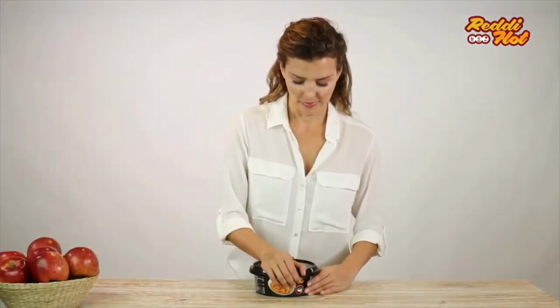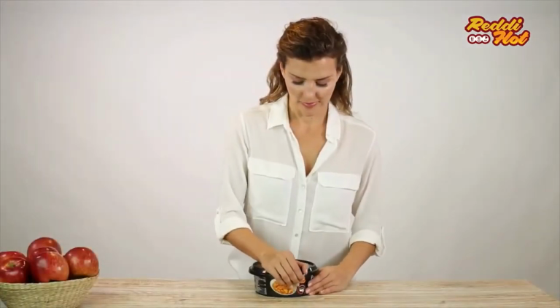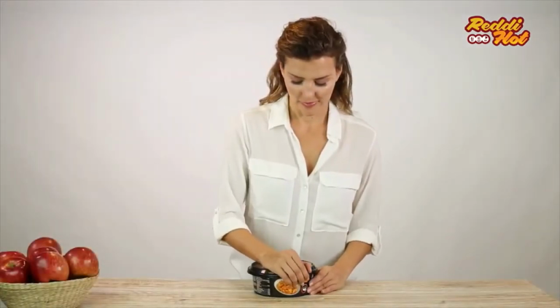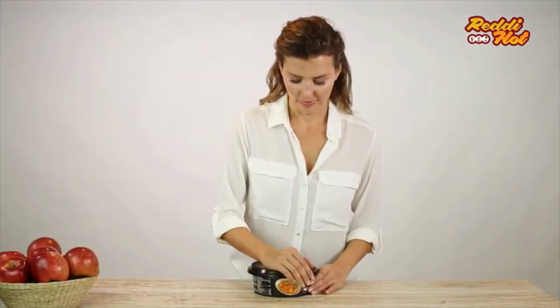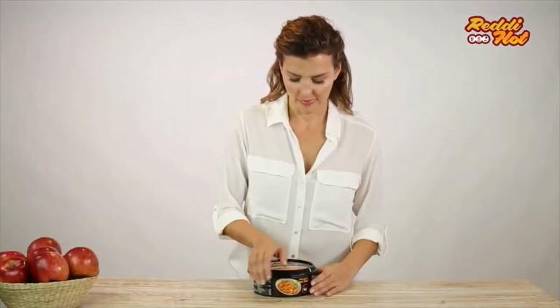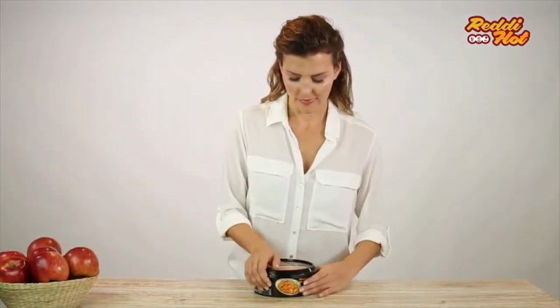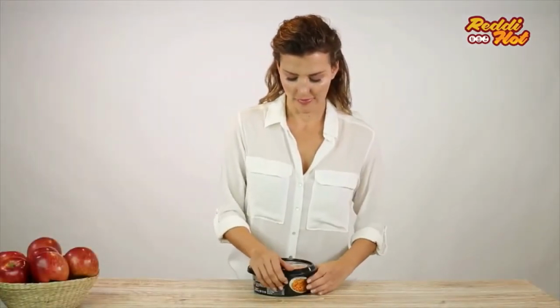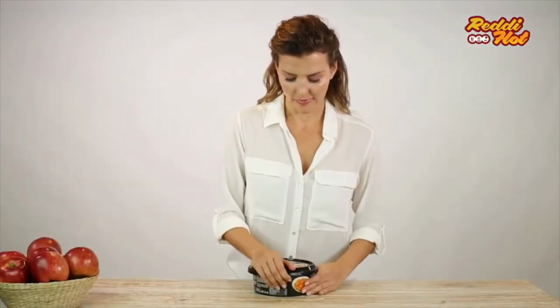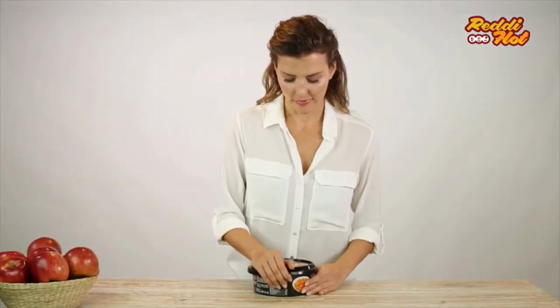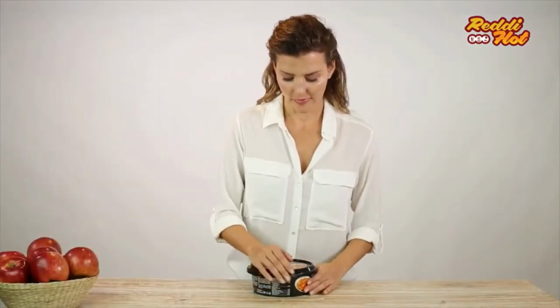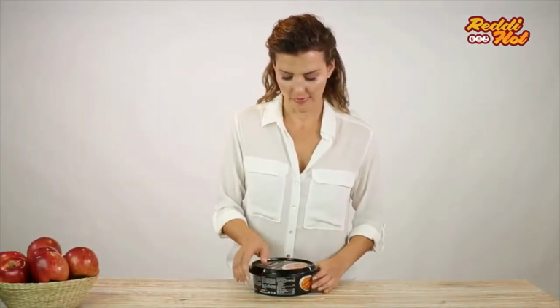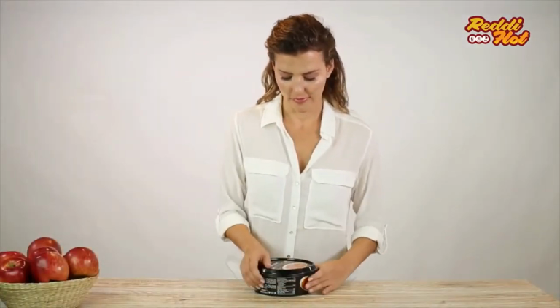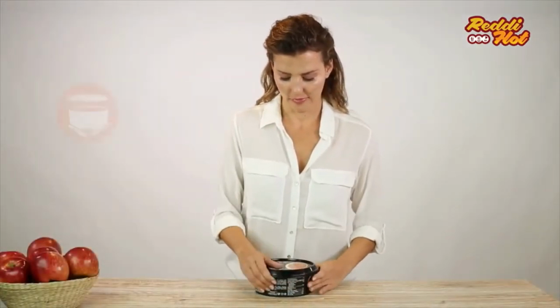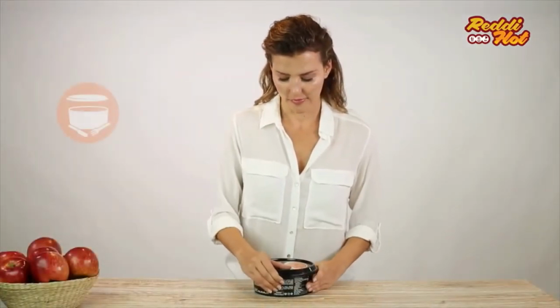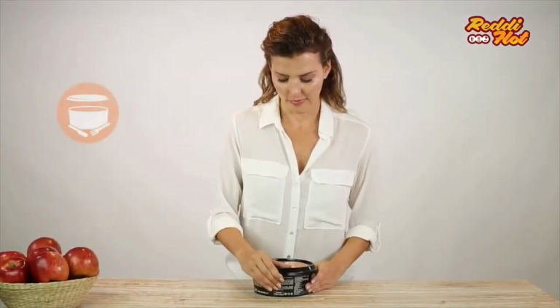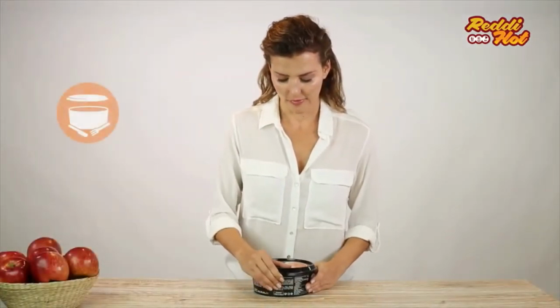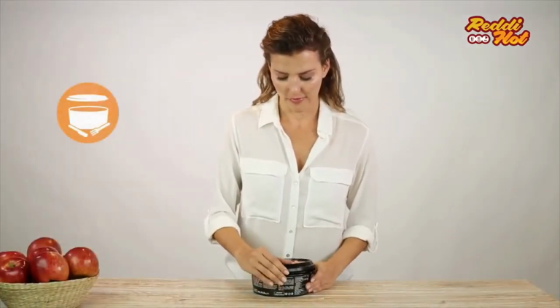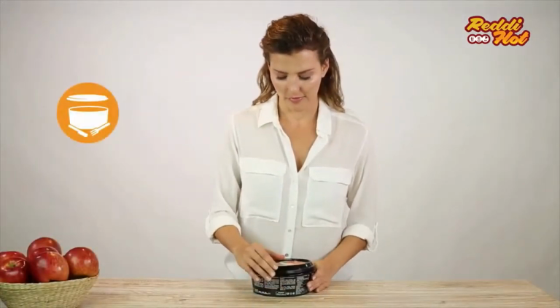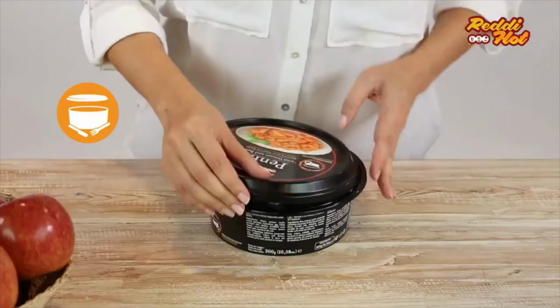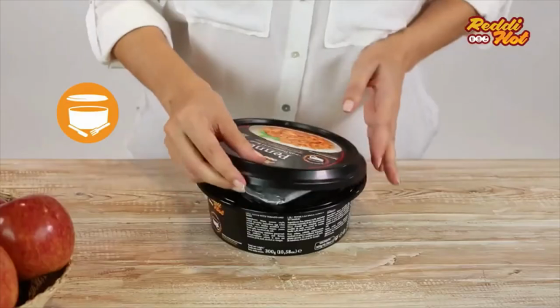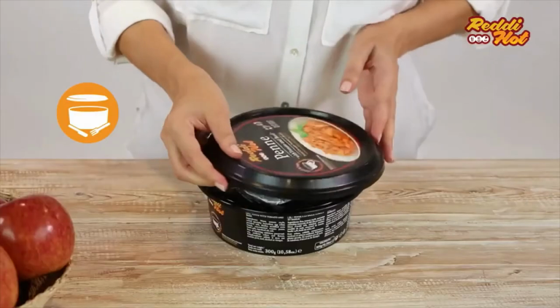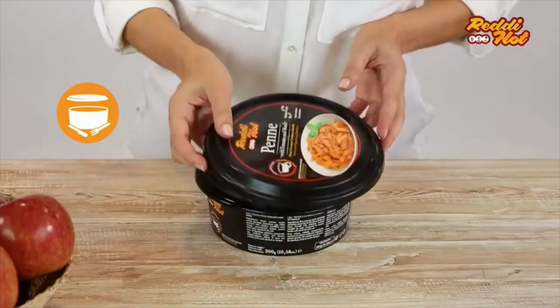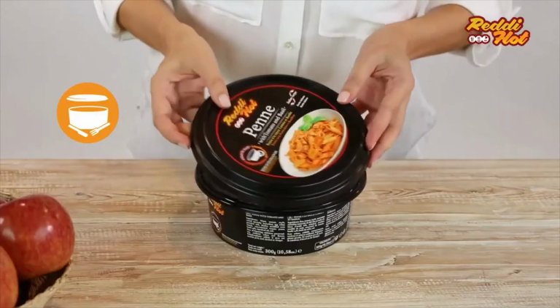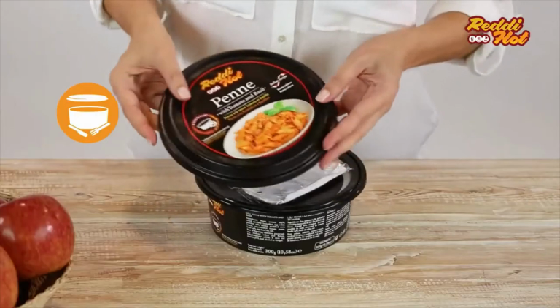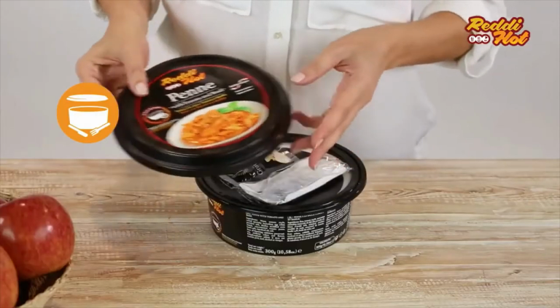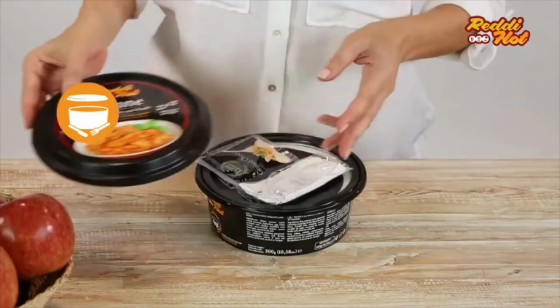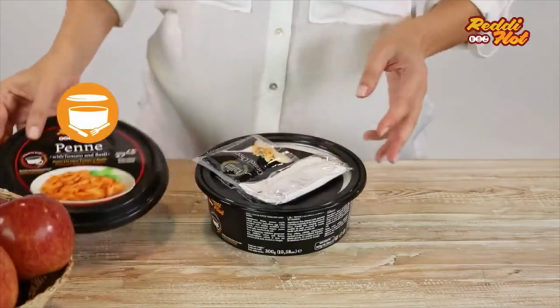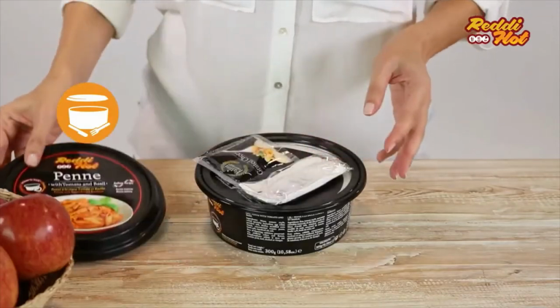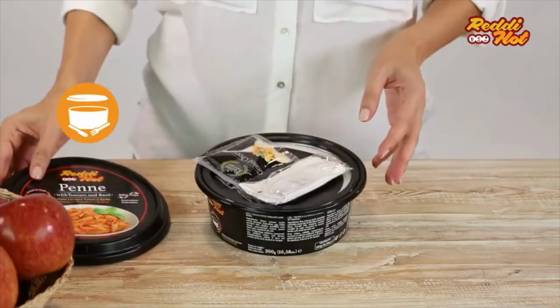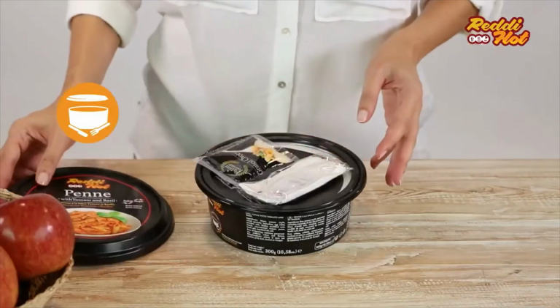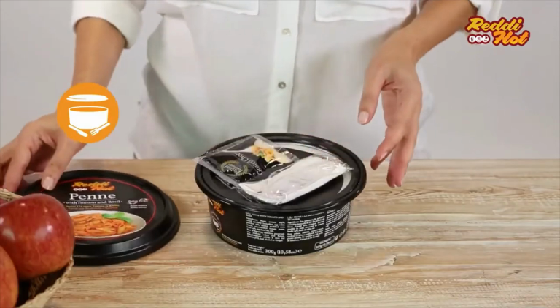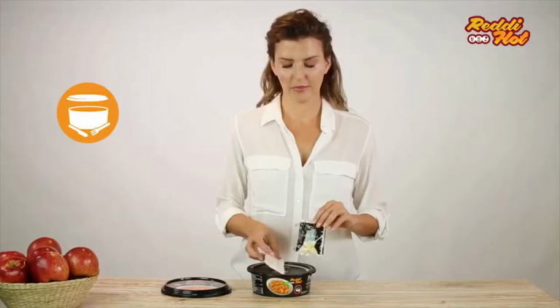Remove the lid, rotating the pack, the cutlery pack and the seasoning ingredients.